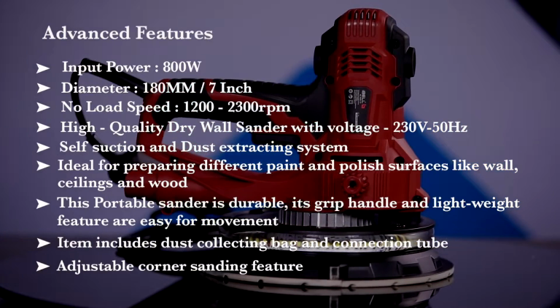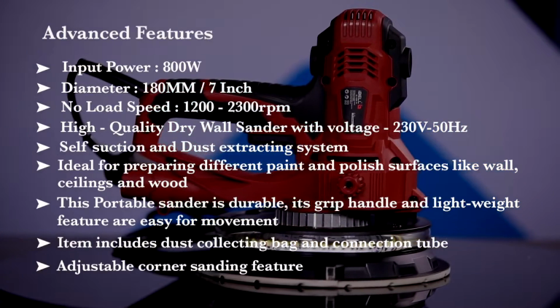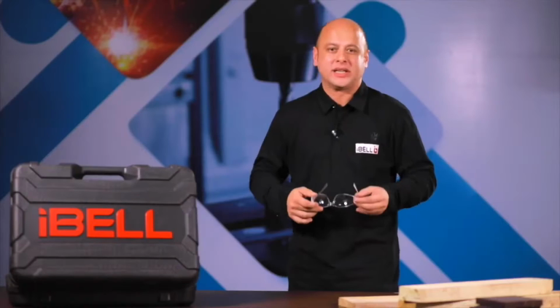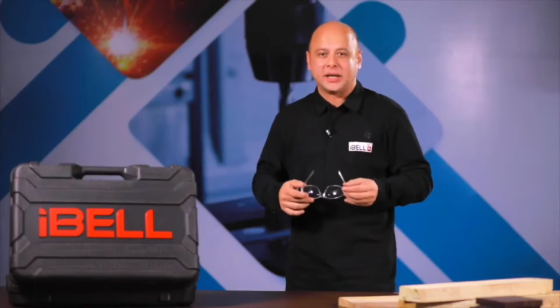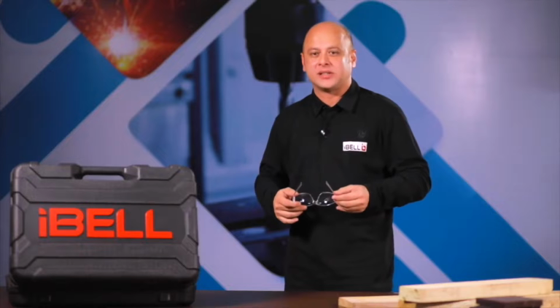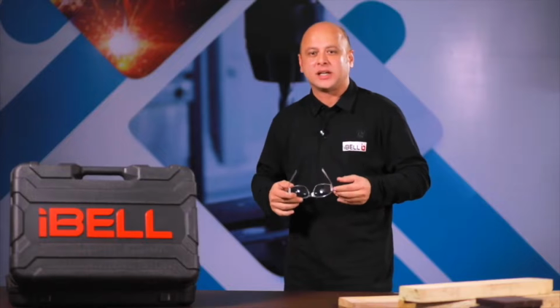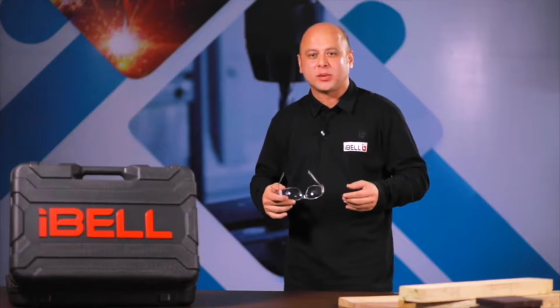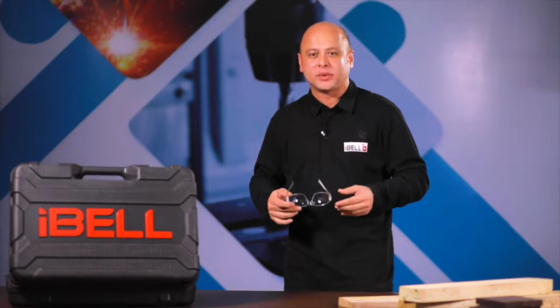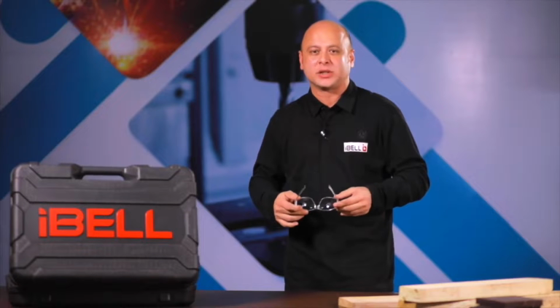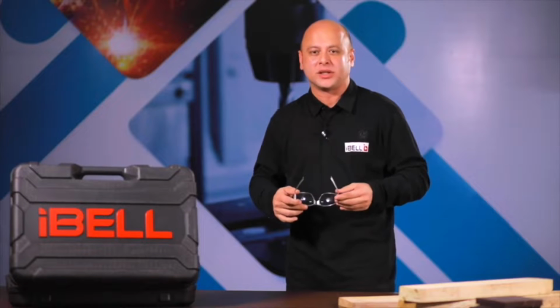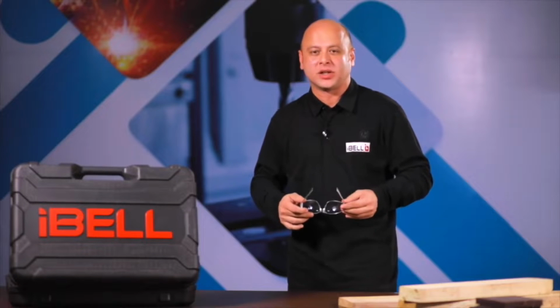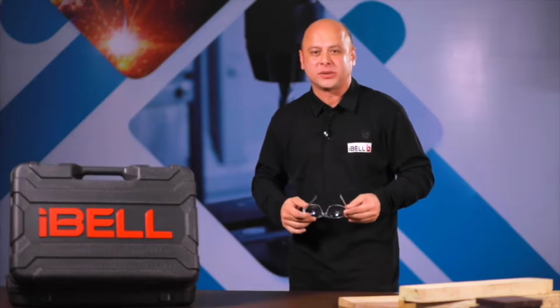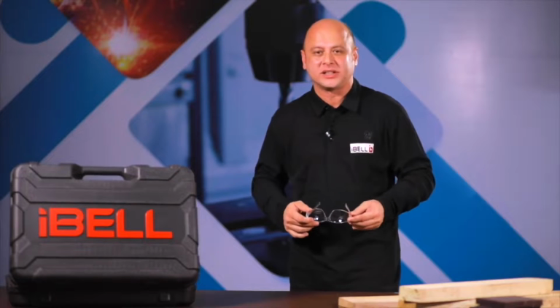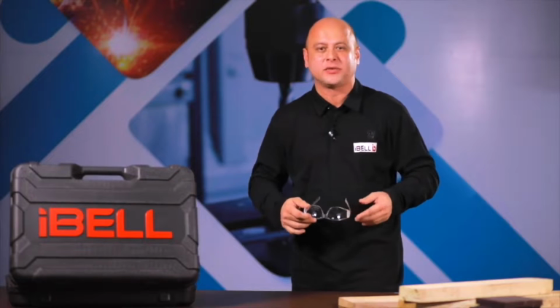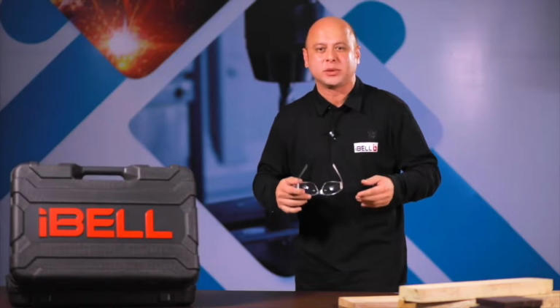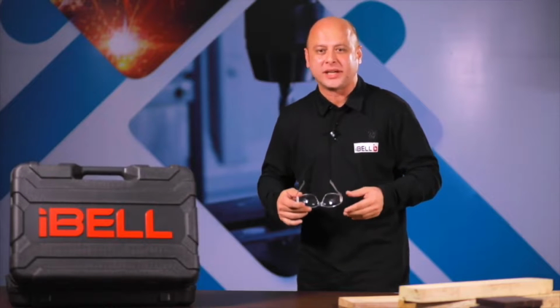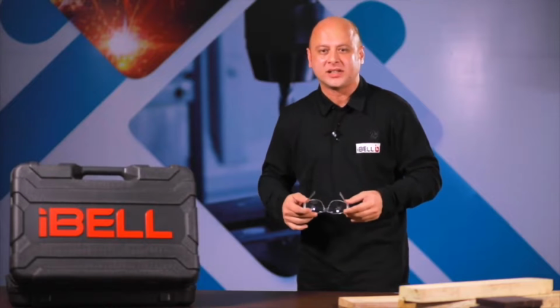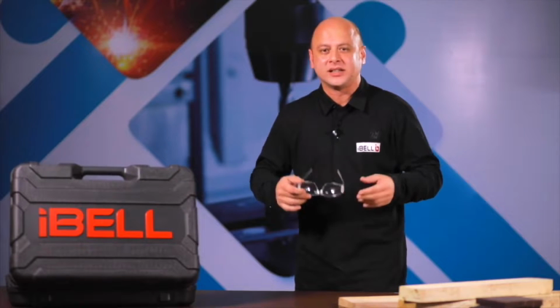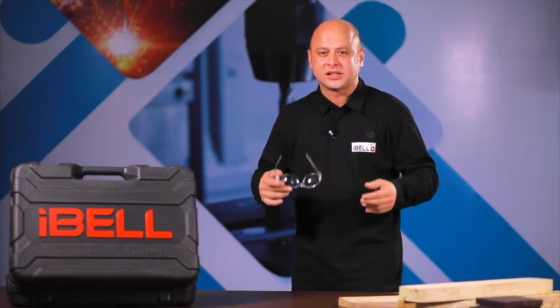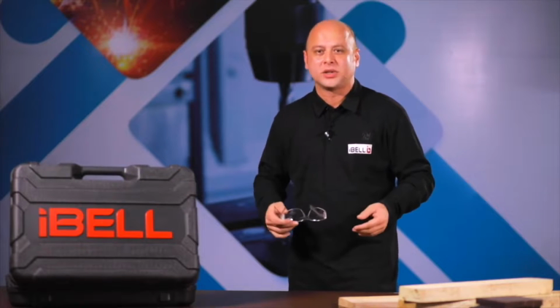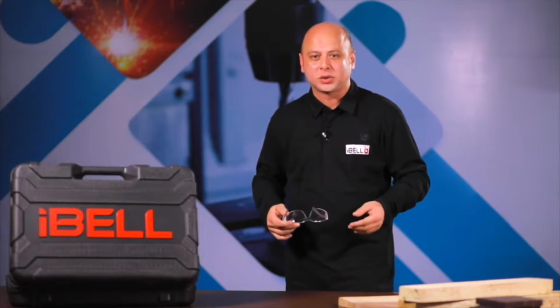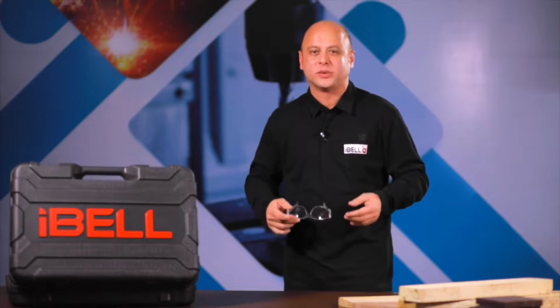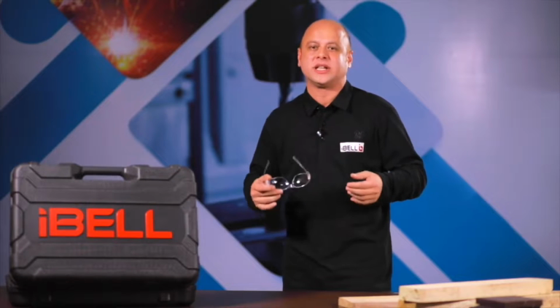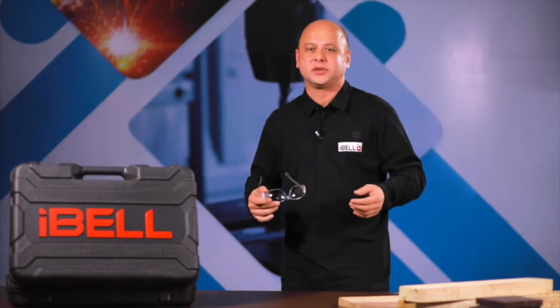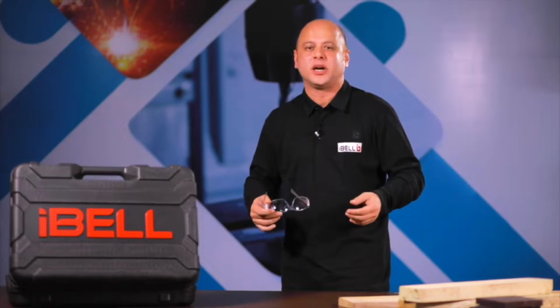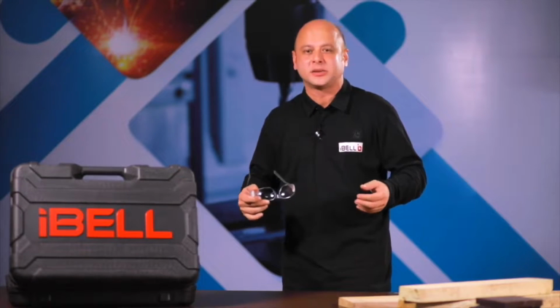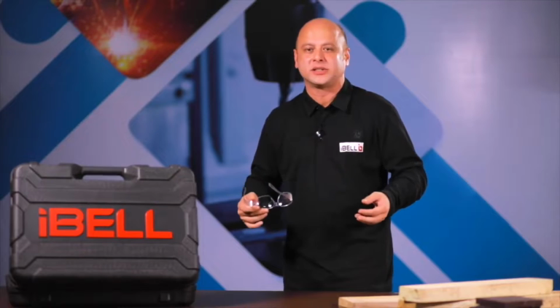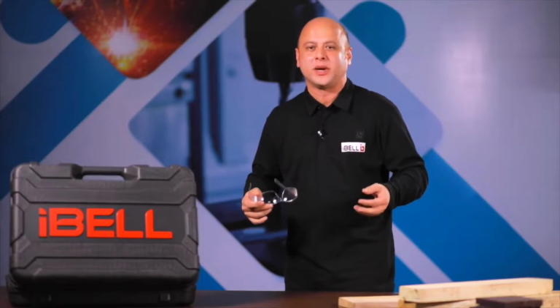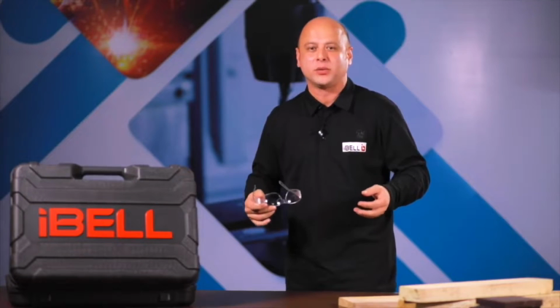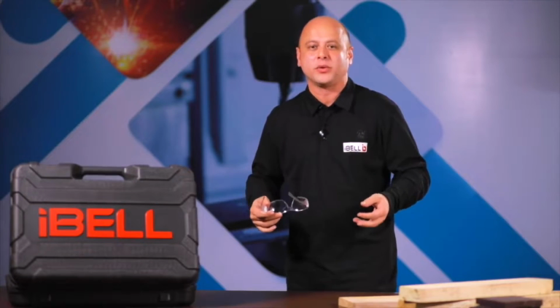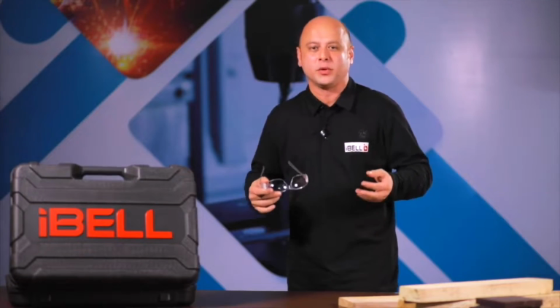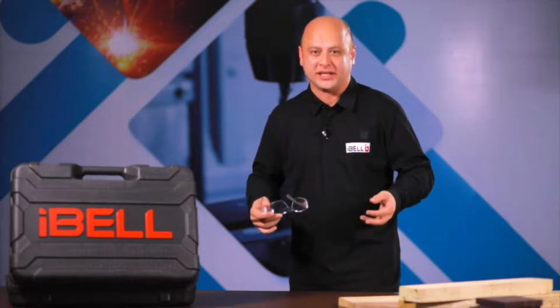With iBell's uncompromising quality components at an affordable price, this is one tool which gives you 100% value for money.